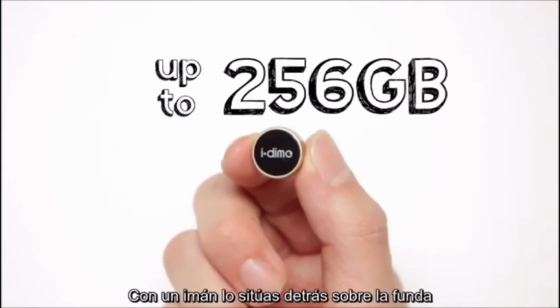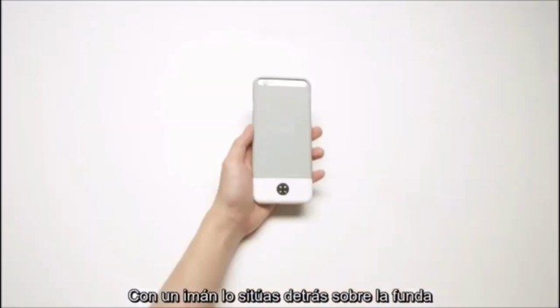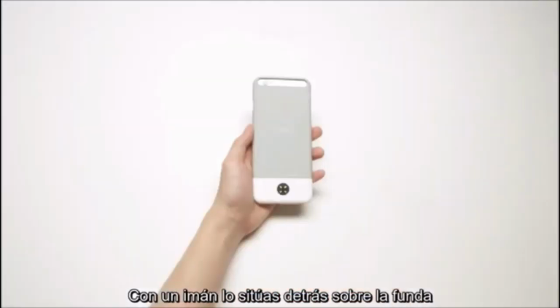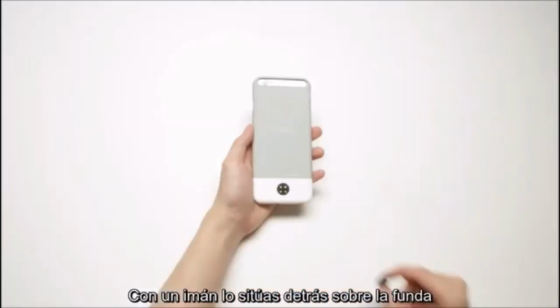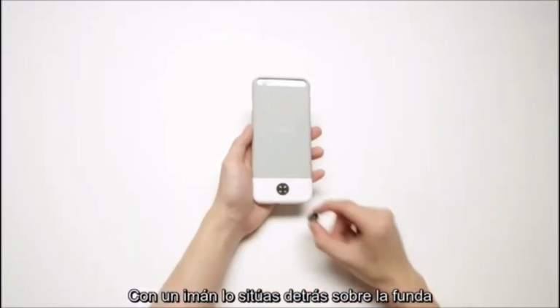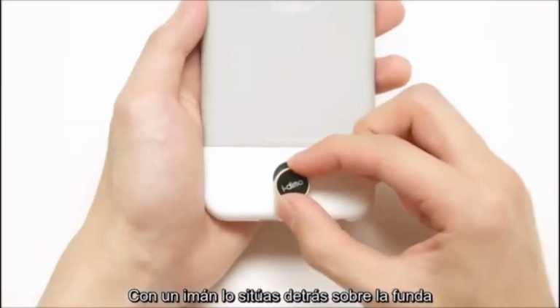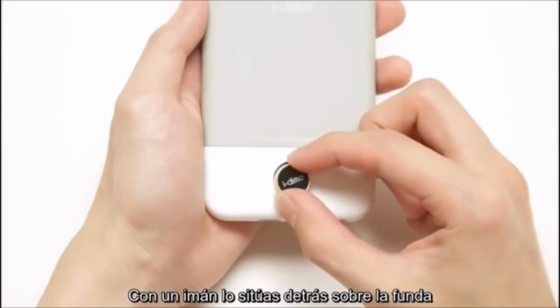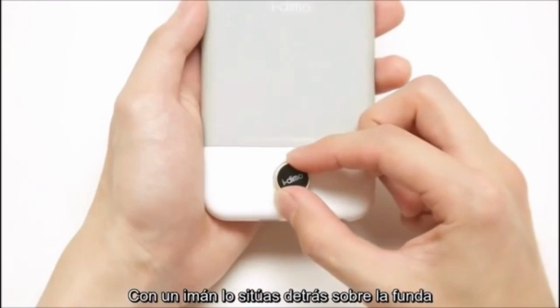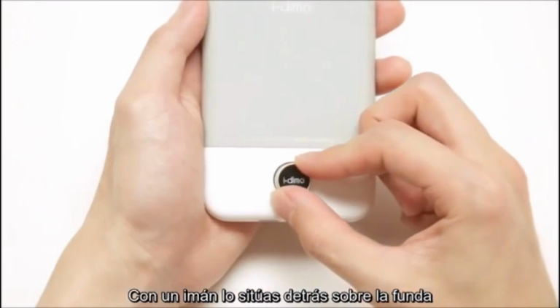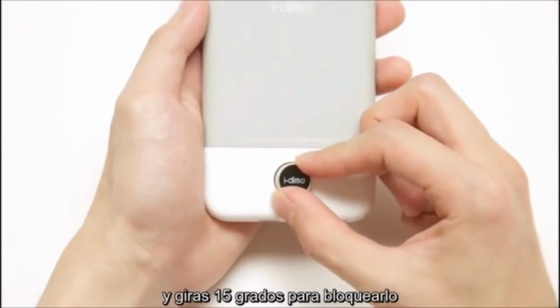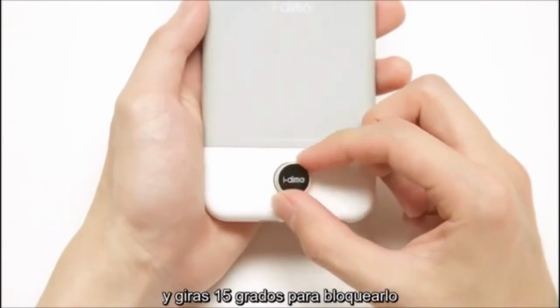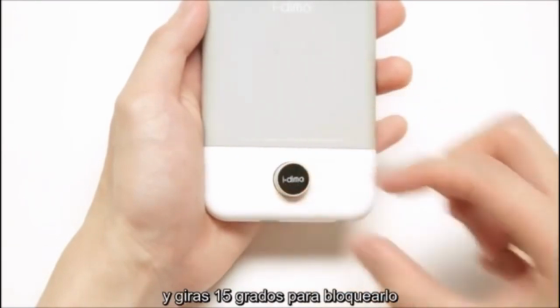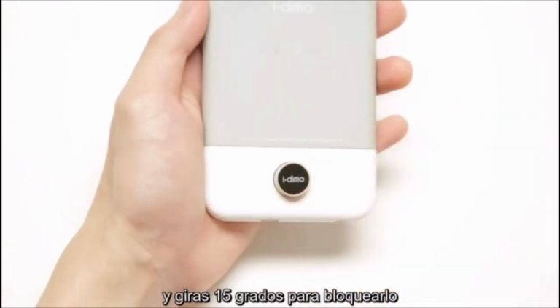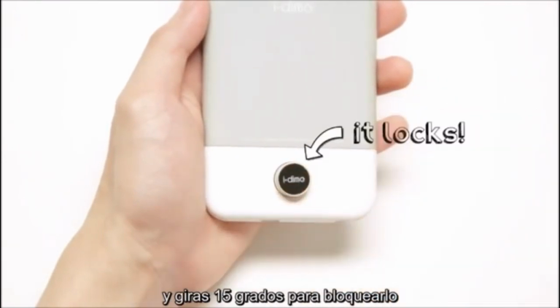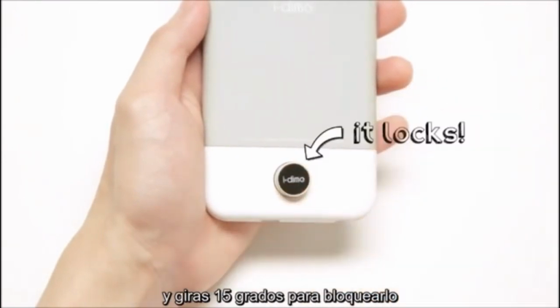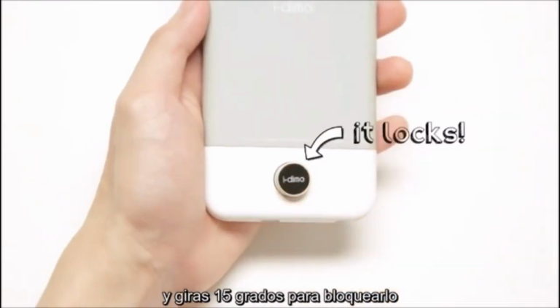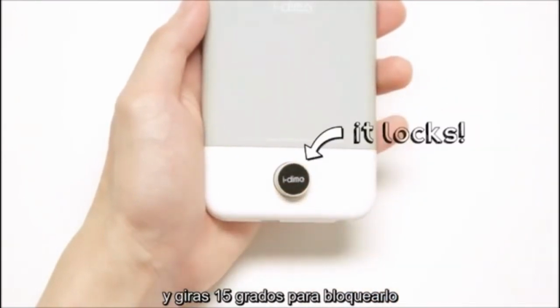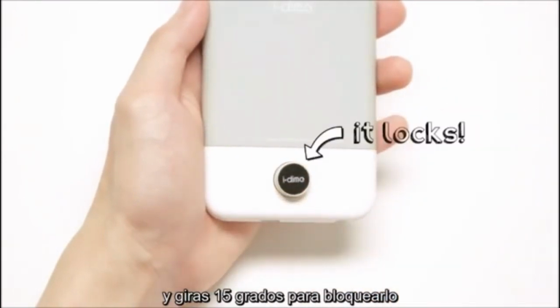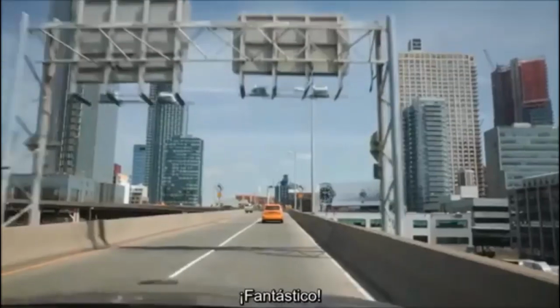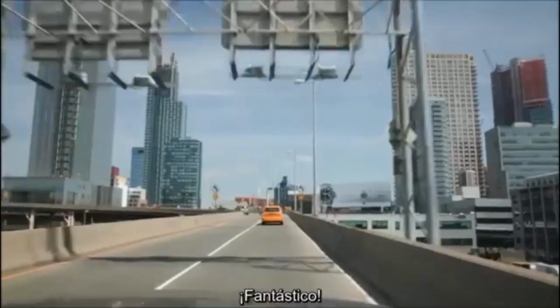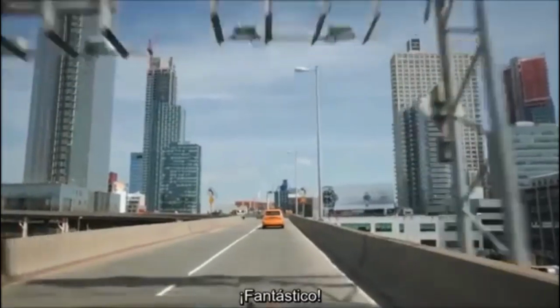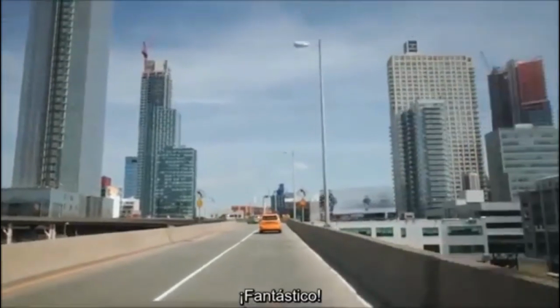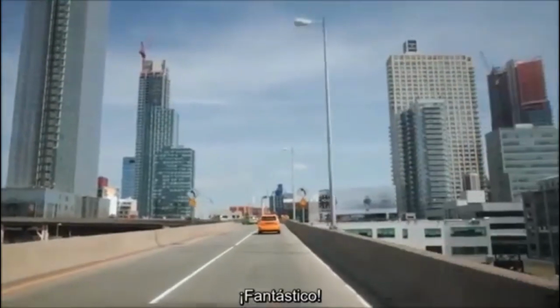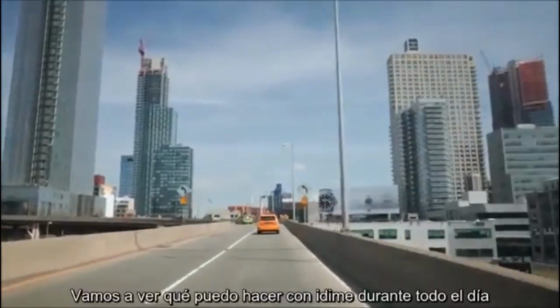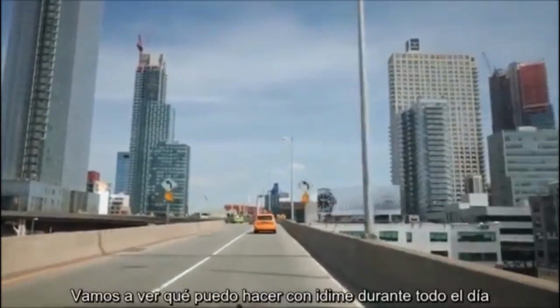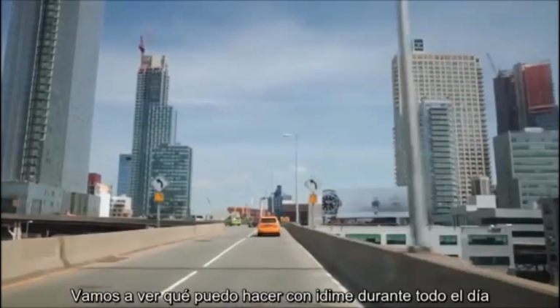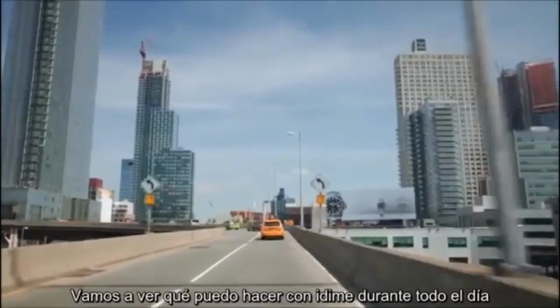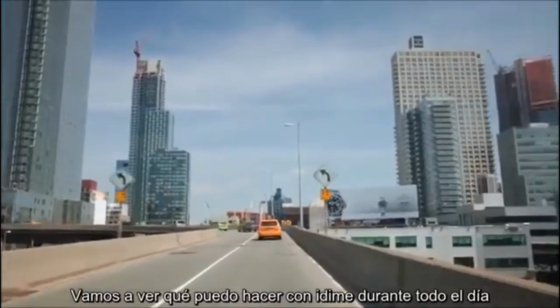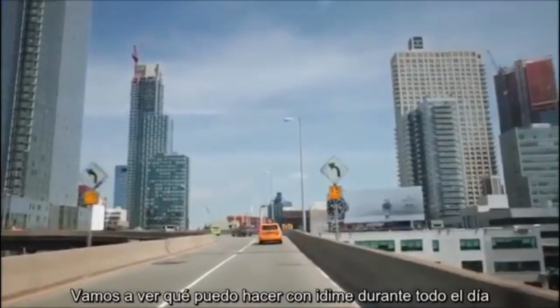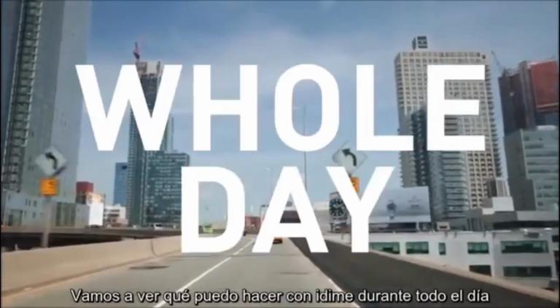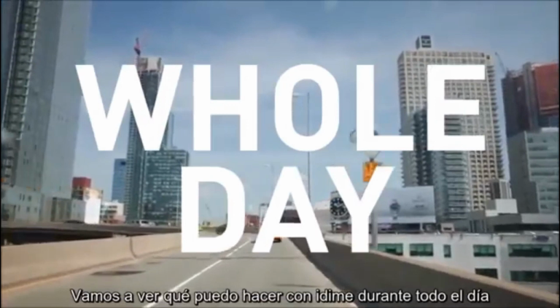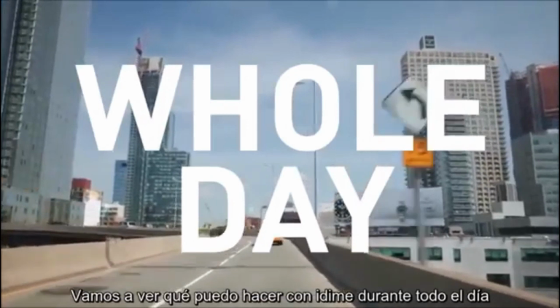Magnetically snap it on the back of the case and twist 15 degrees to lock it. Let's see what I can do with iDyme for the whole day.